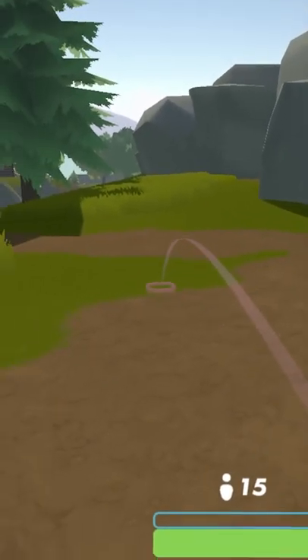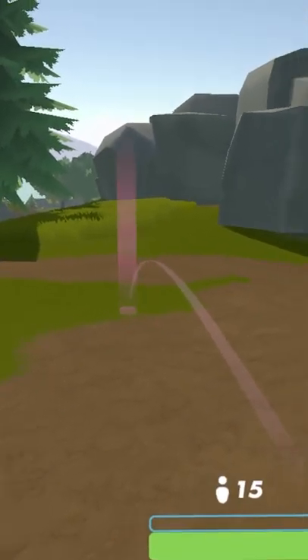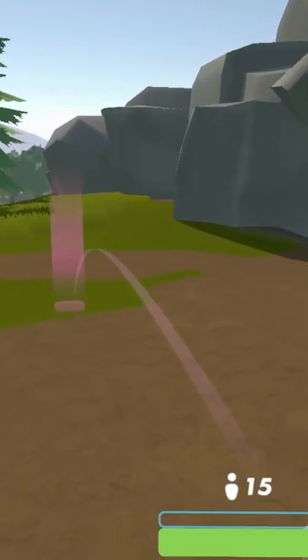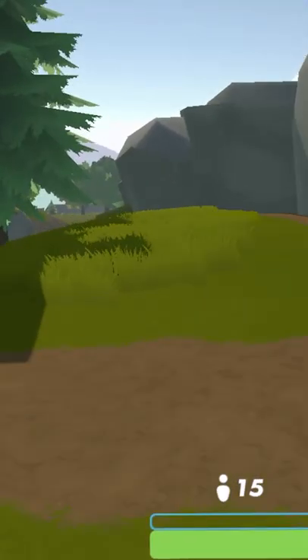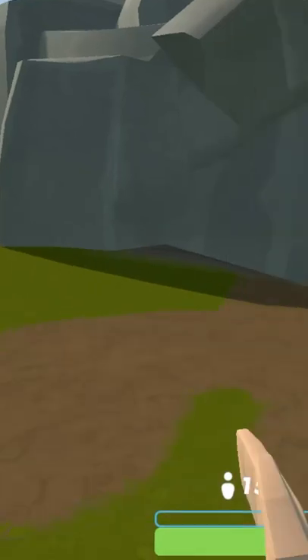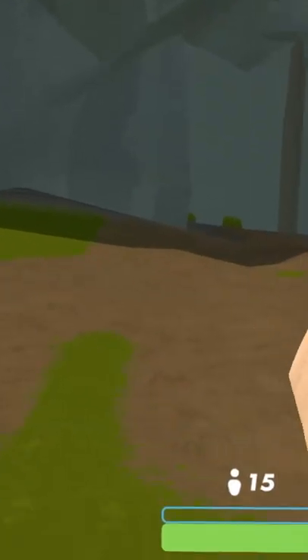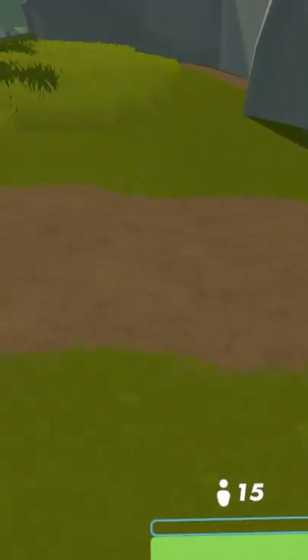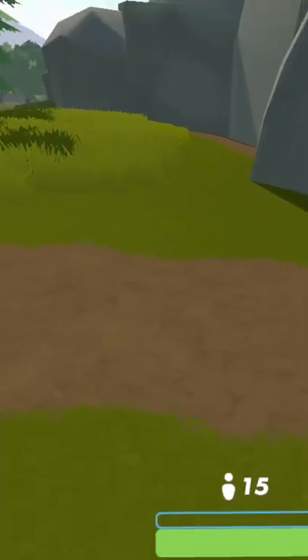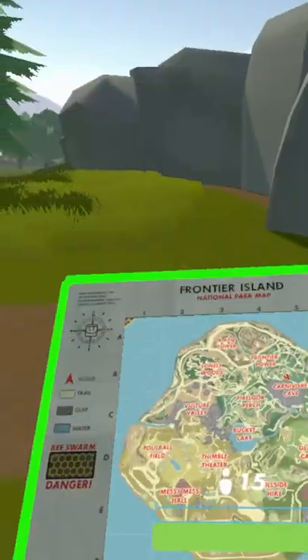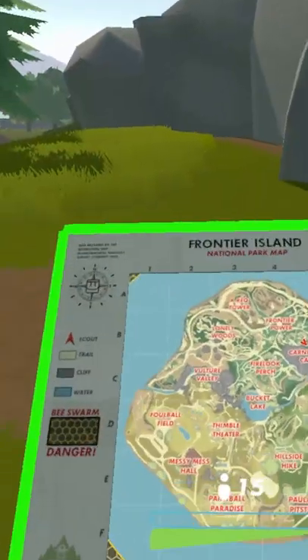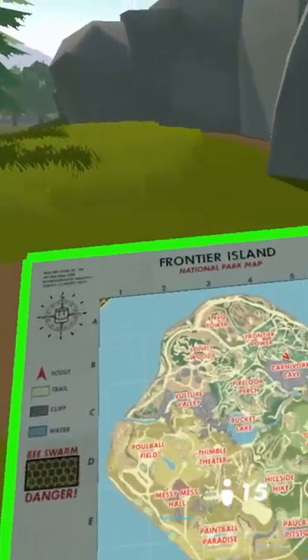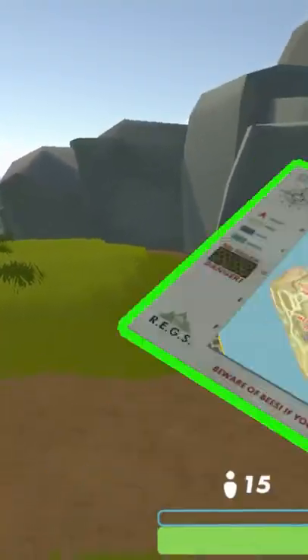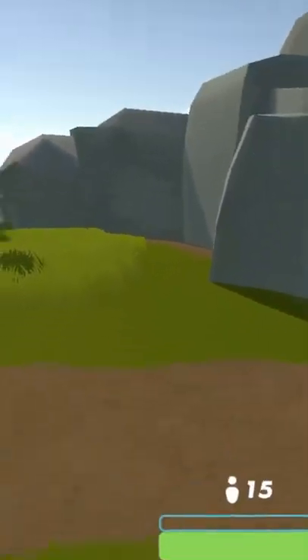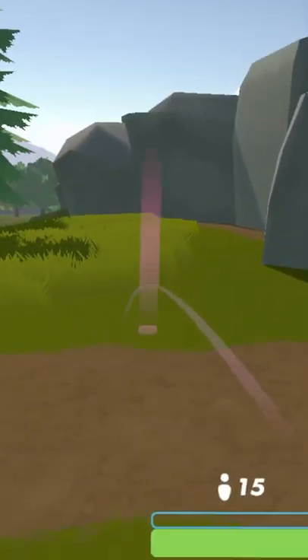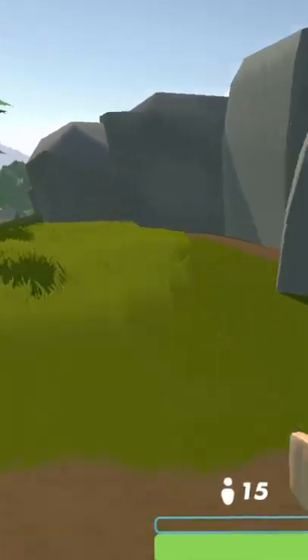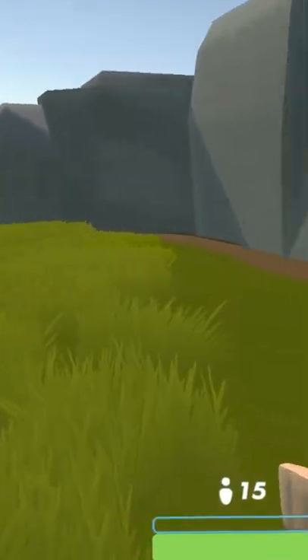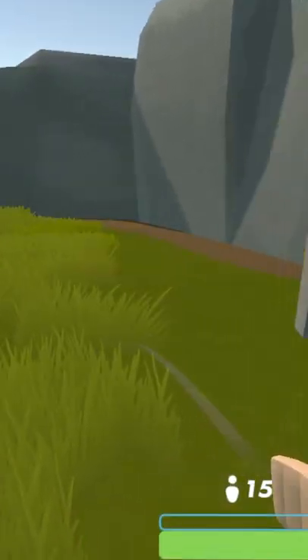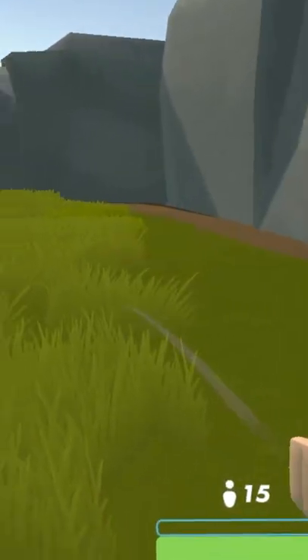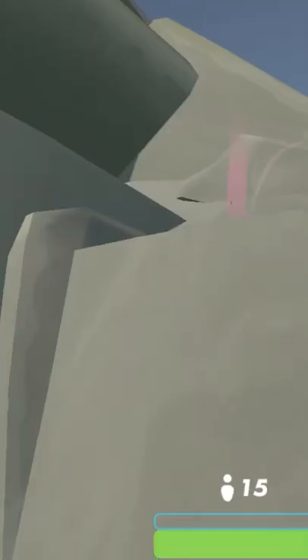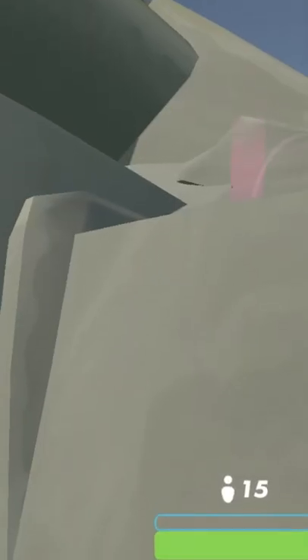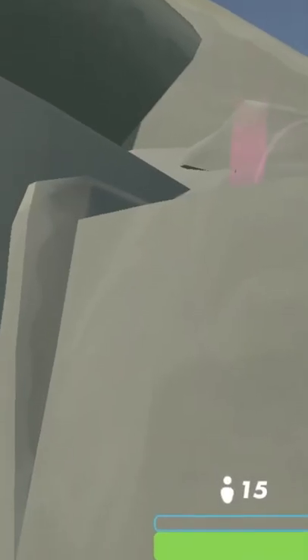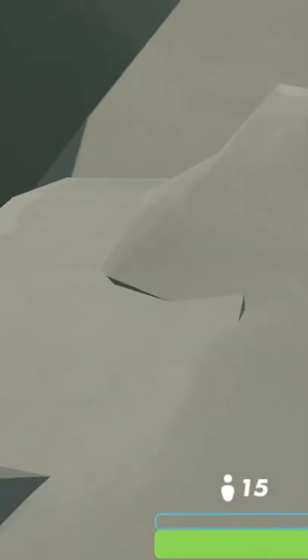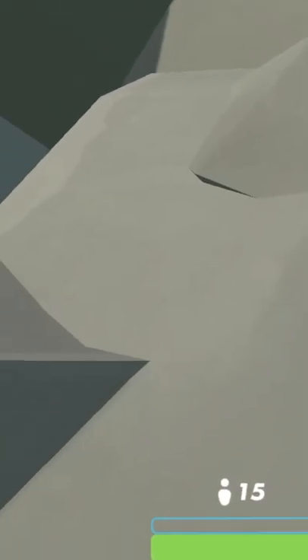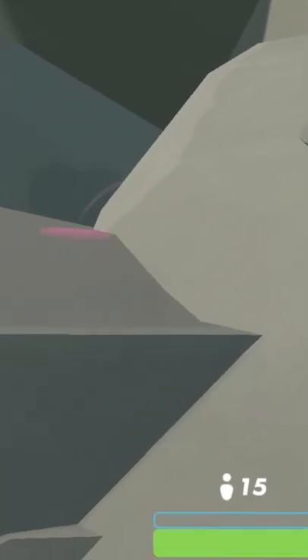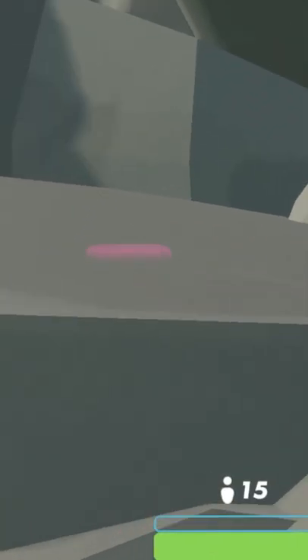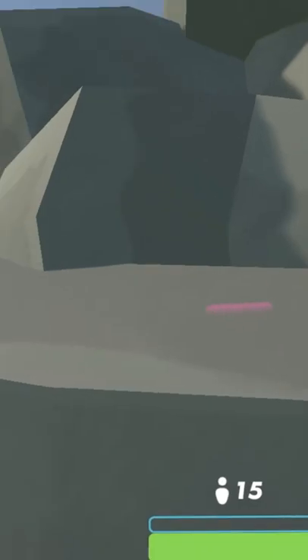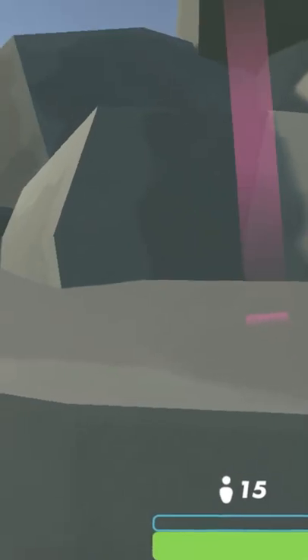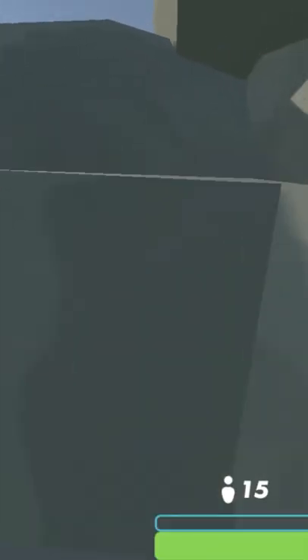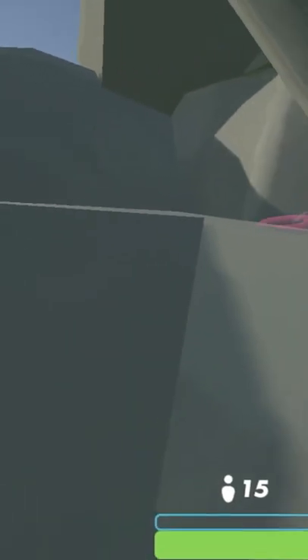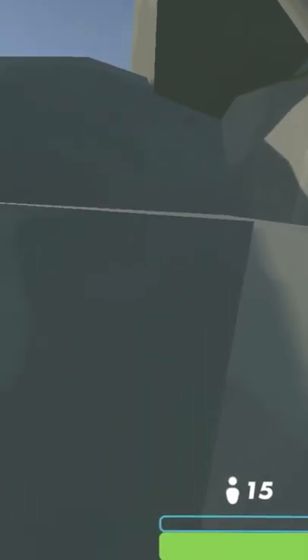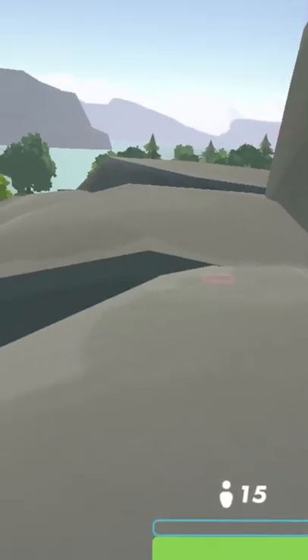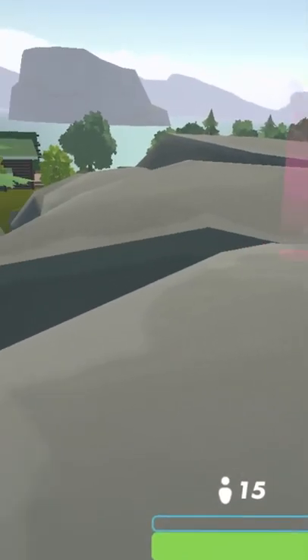Specifically, you need to get over to this entrance on this side of the map, and you need to get over to this rock. Once you're over here, you can teleport up here. Follow this path.